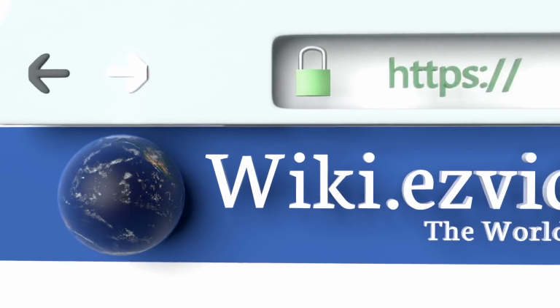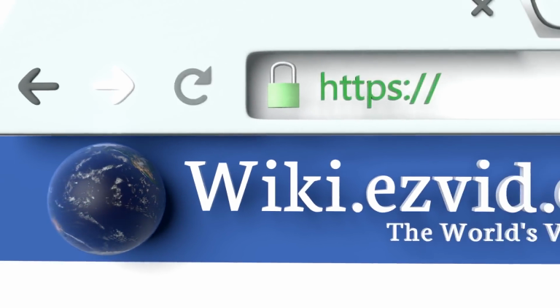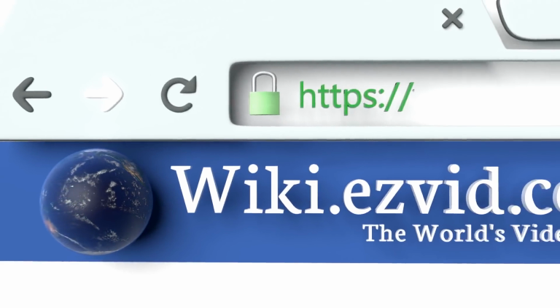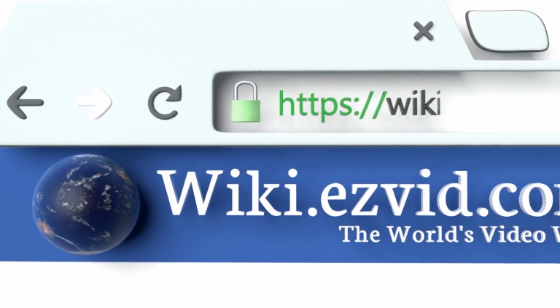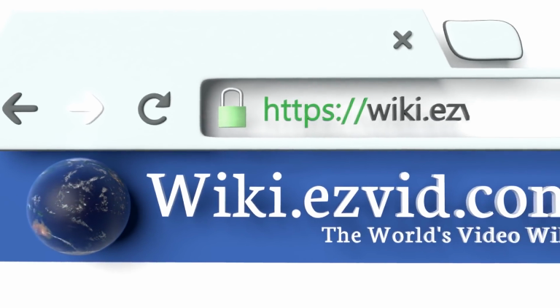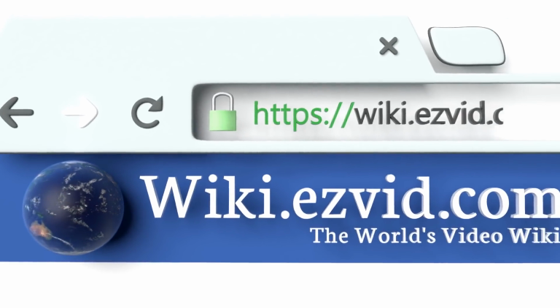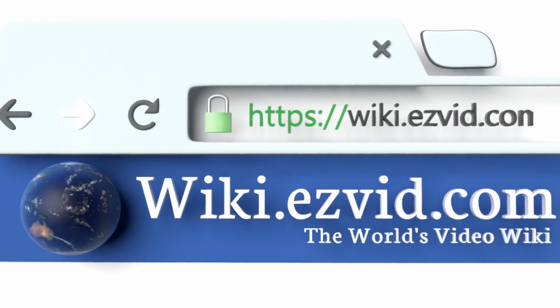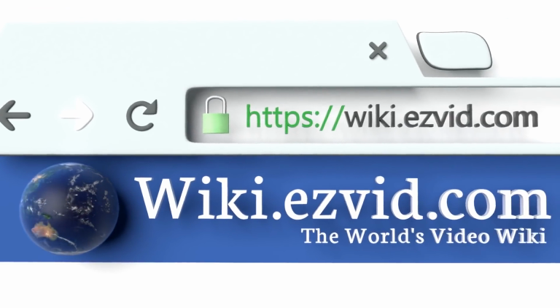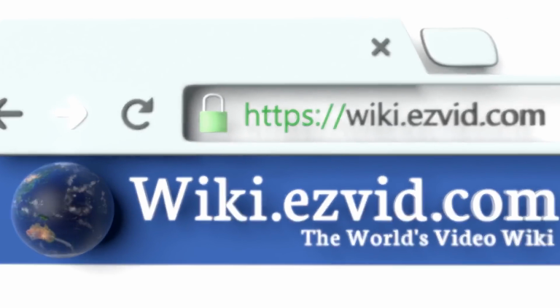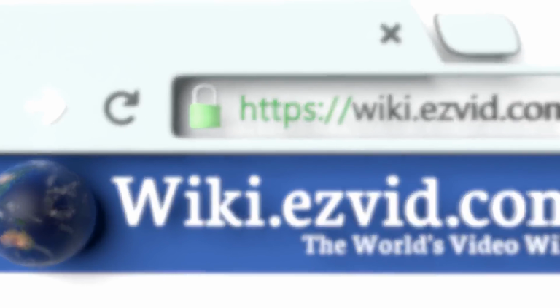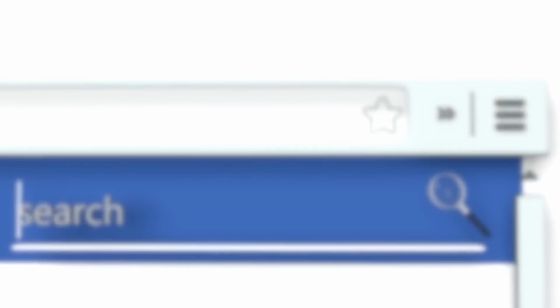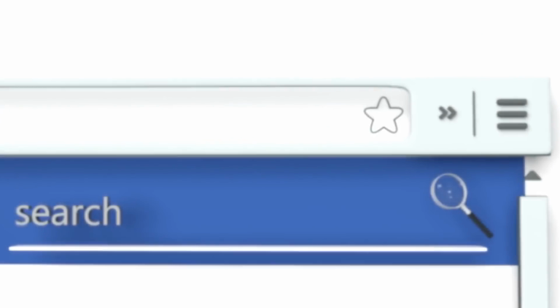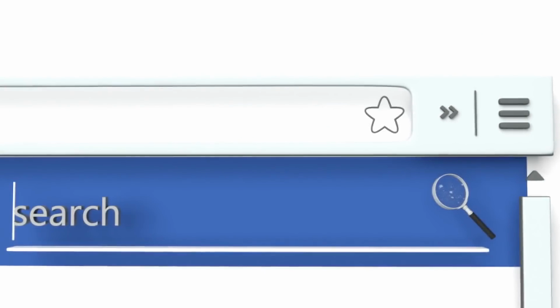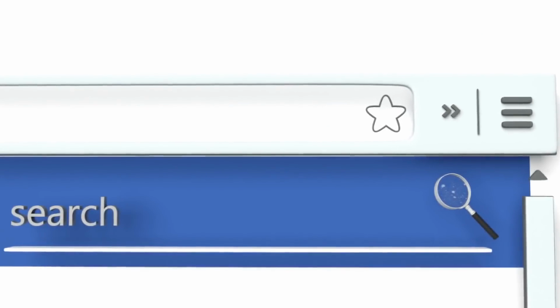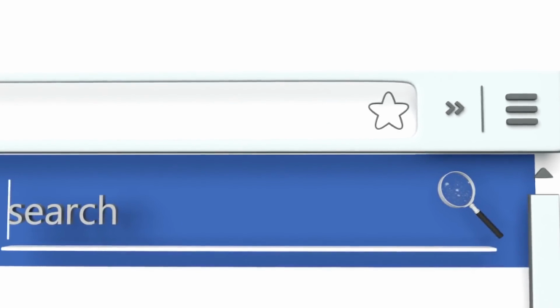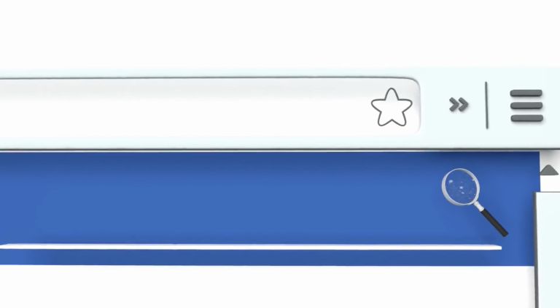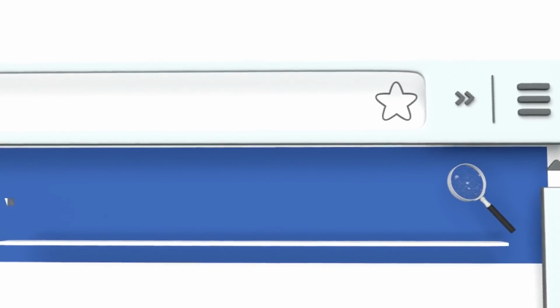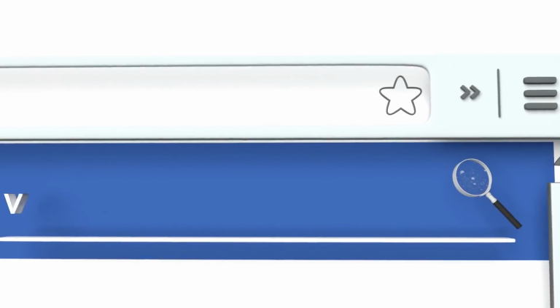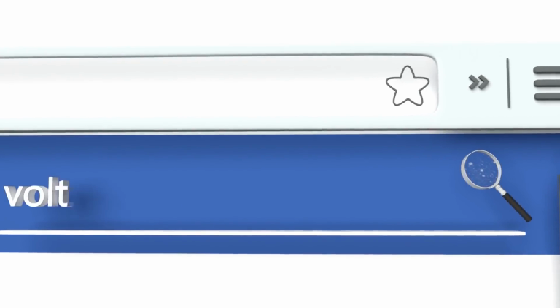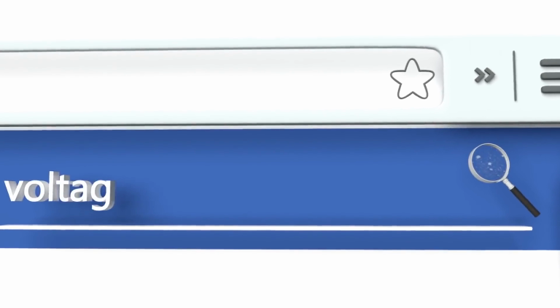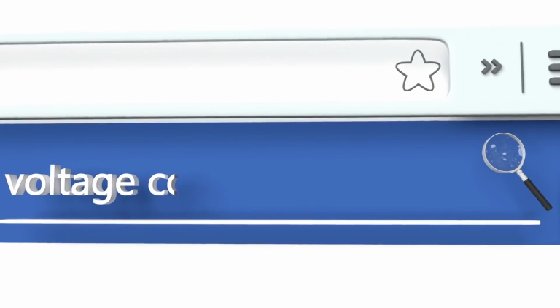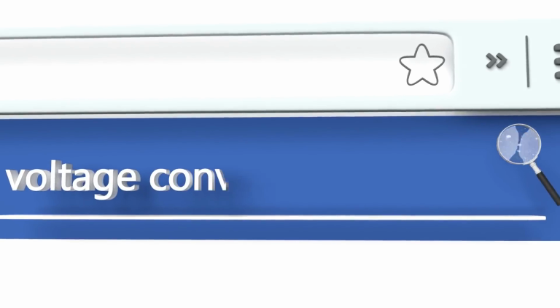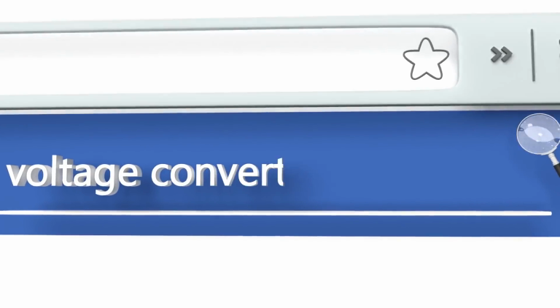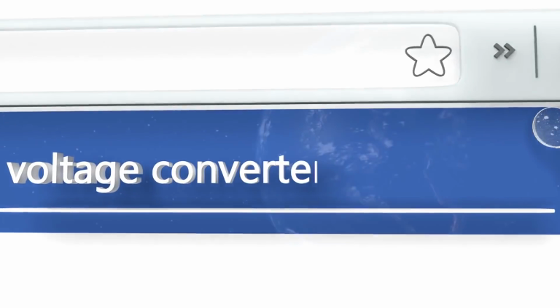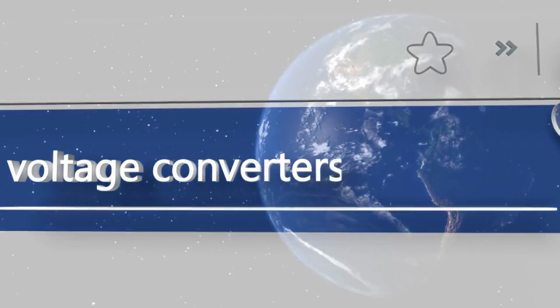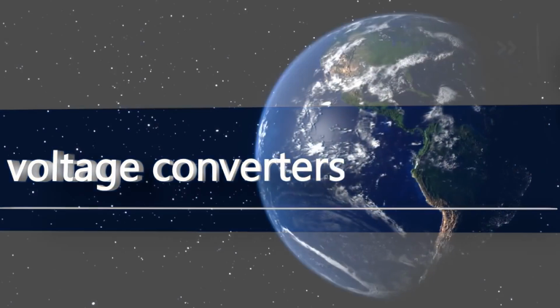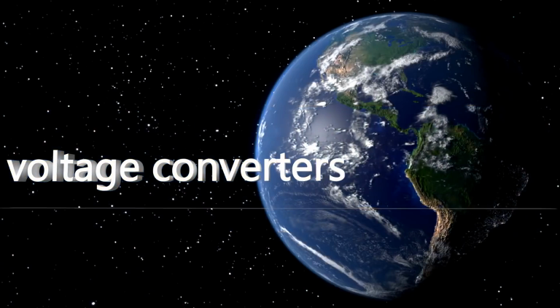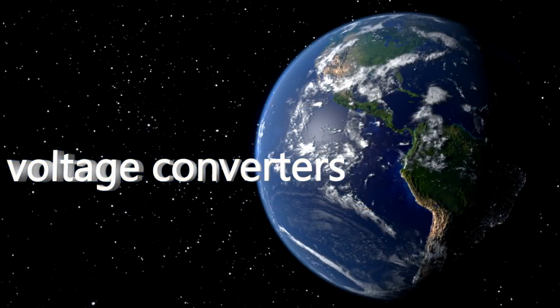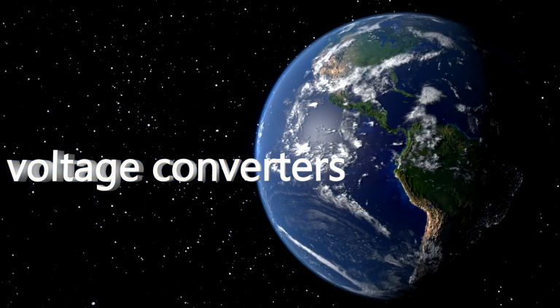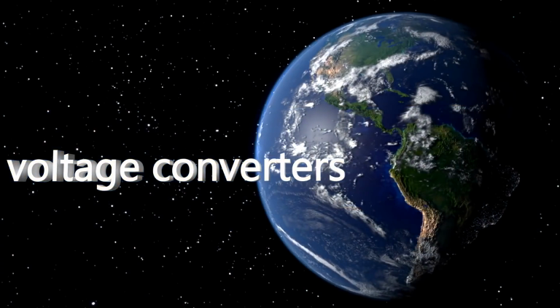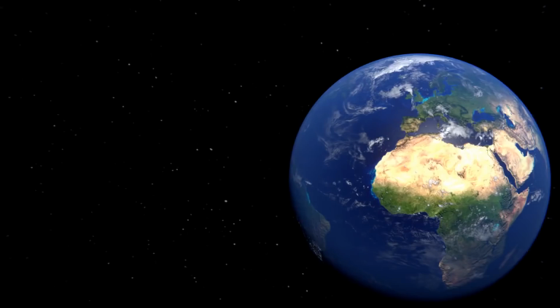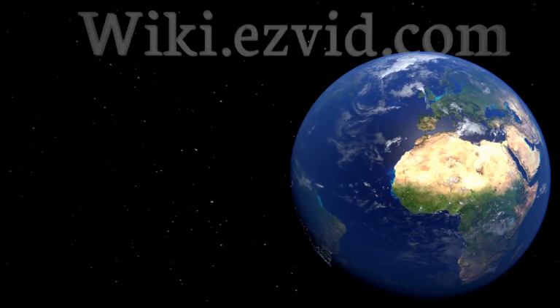To see all of our choices, go to wiki.easyvid.com and search for voltage converters, or click beneath this video.